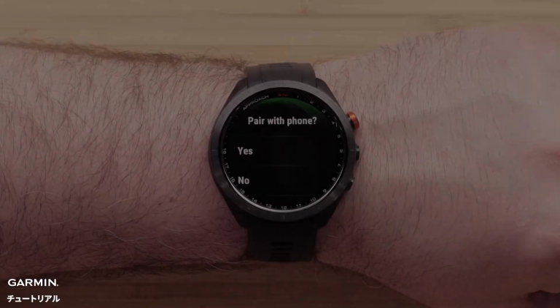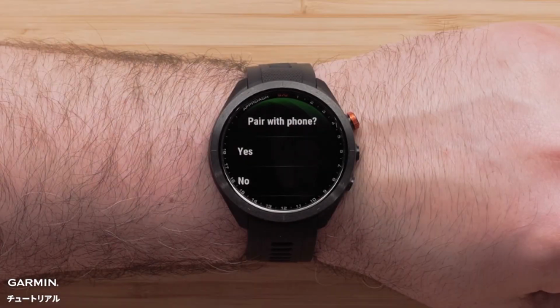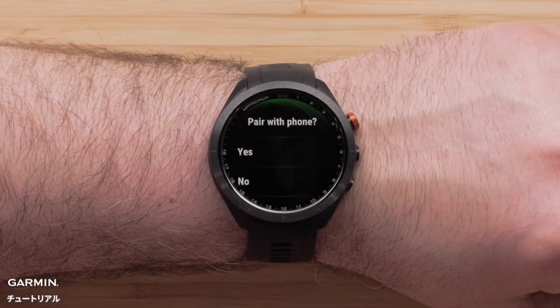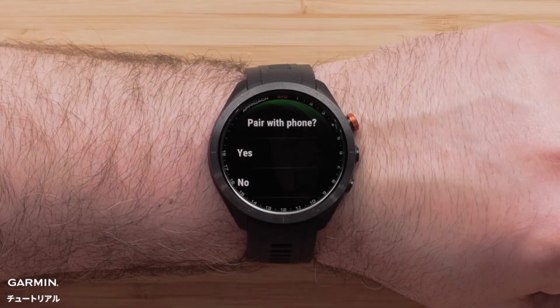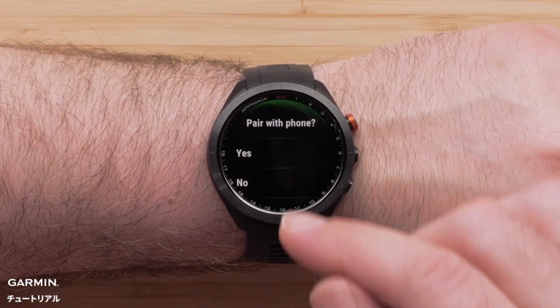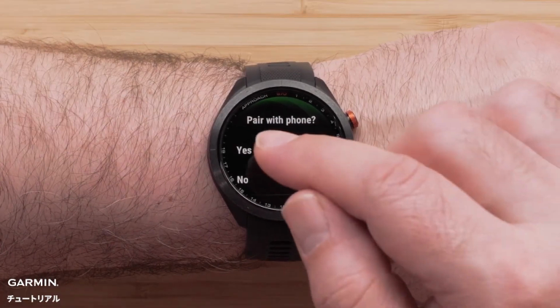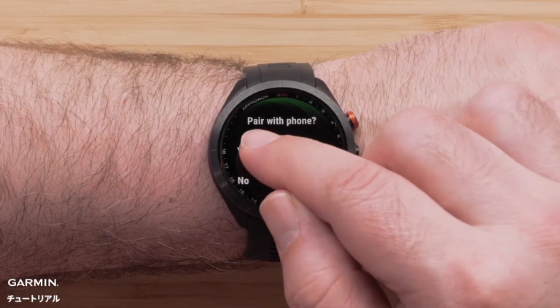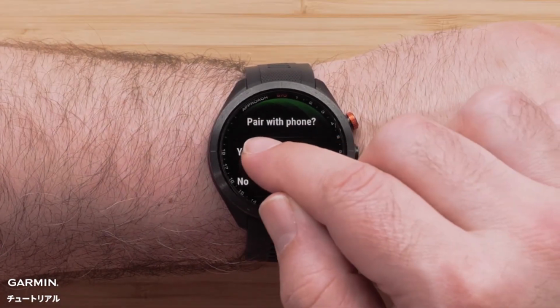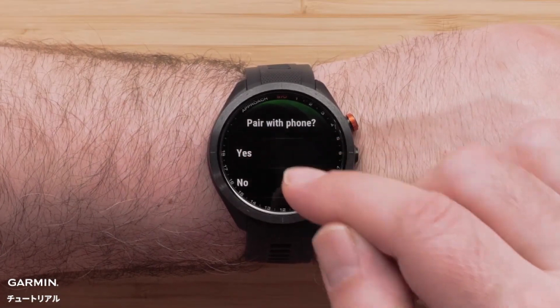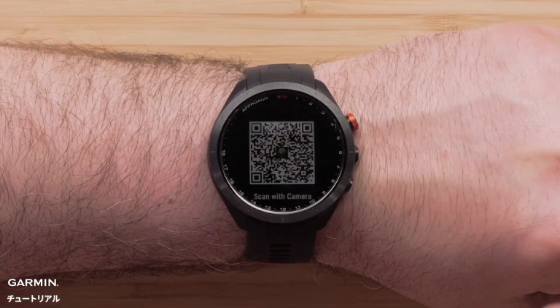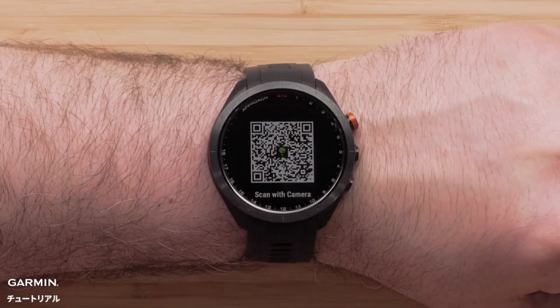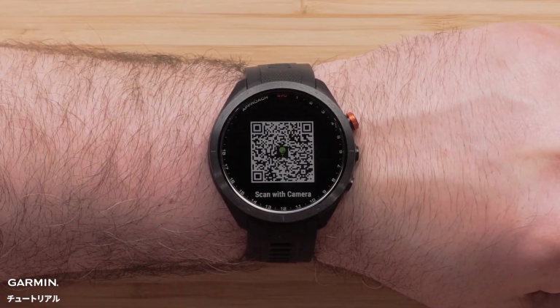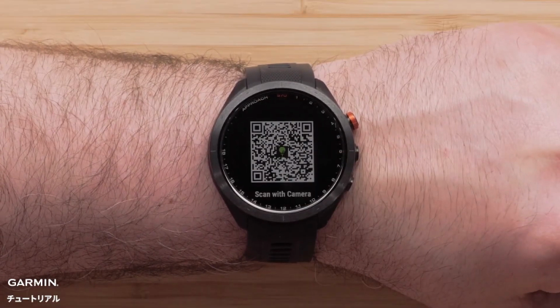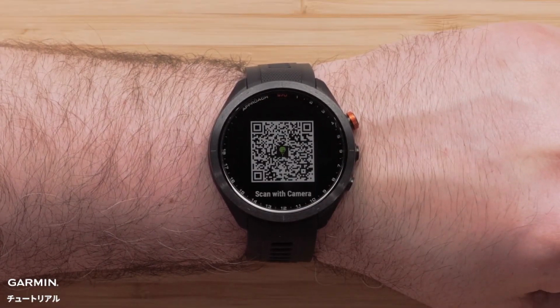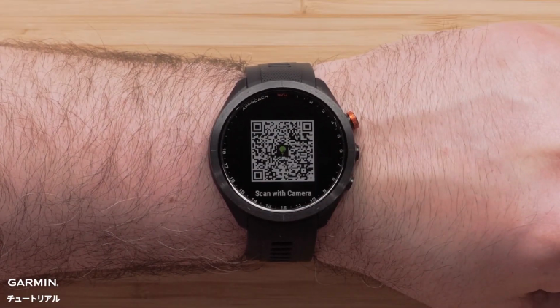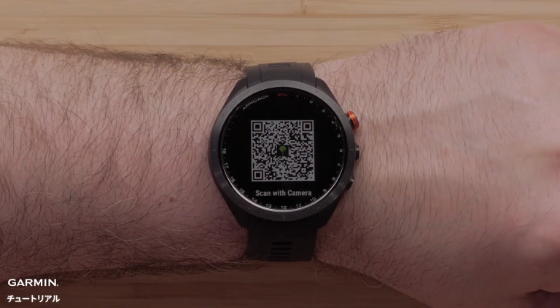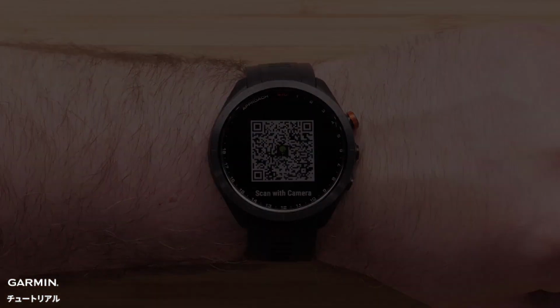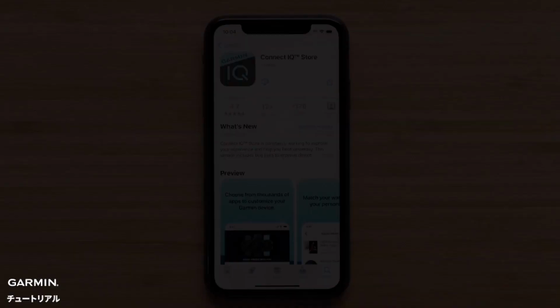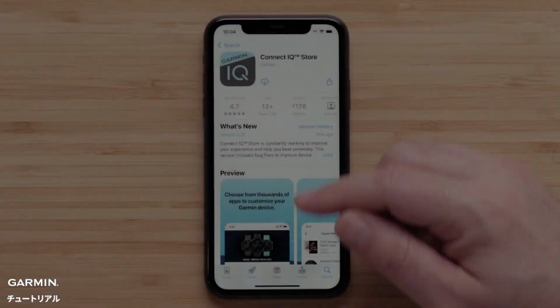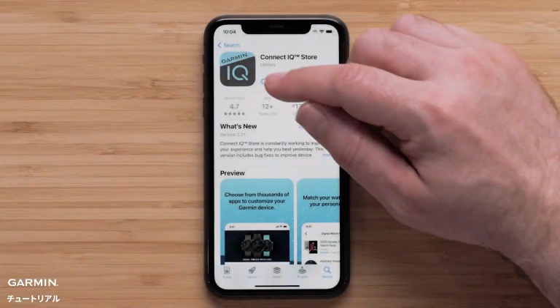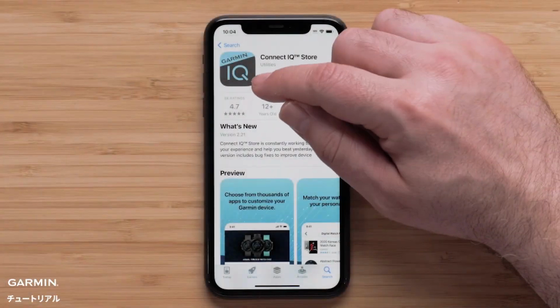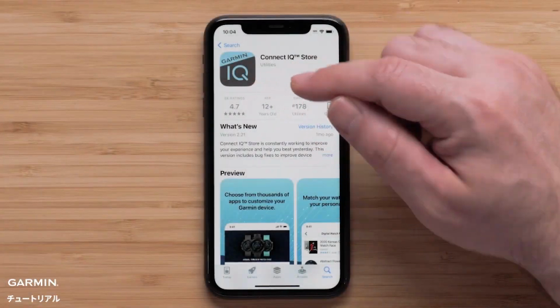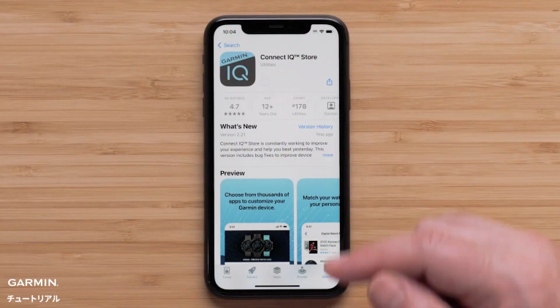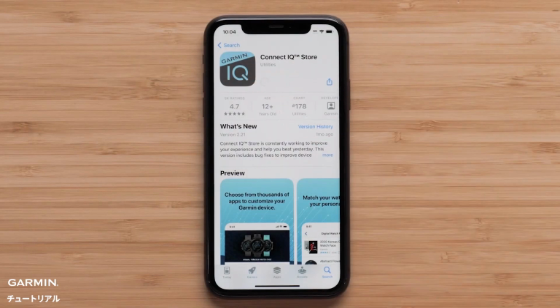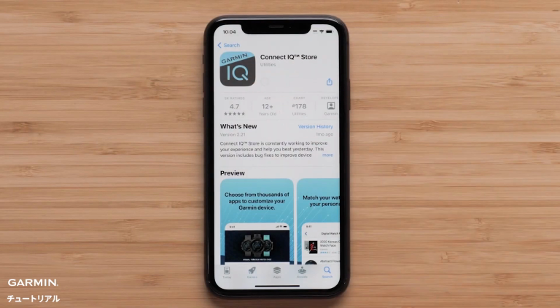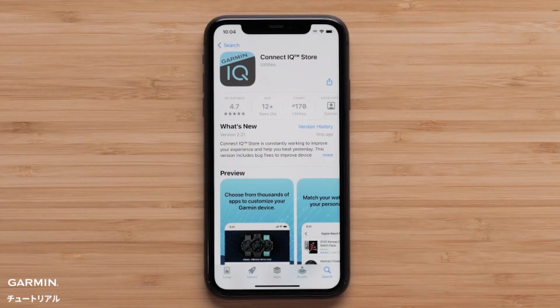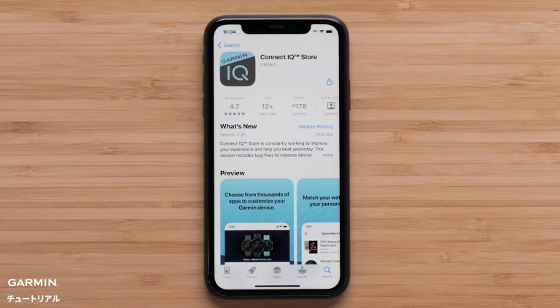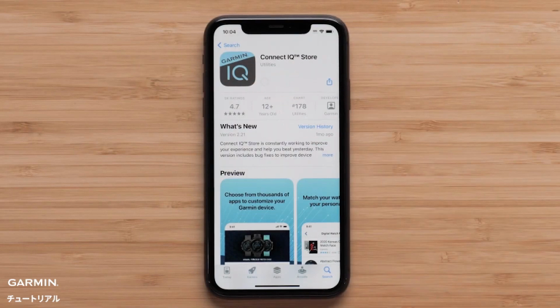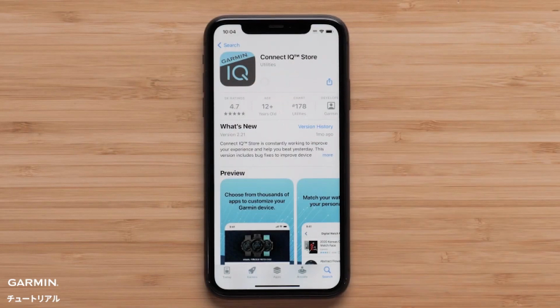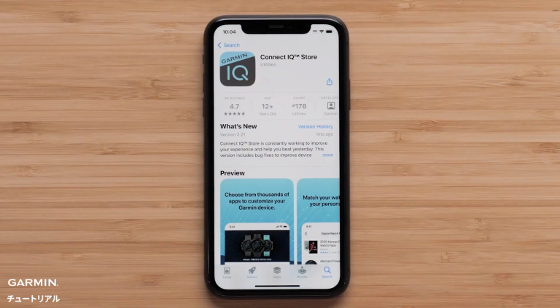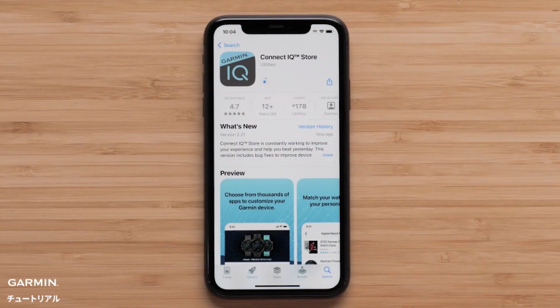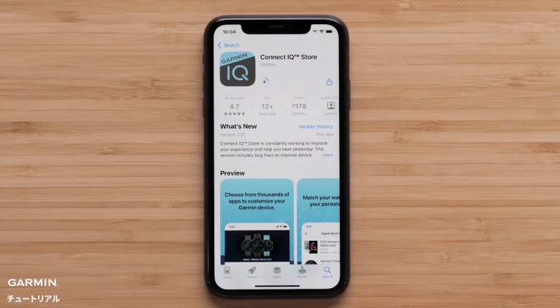To get started, make sure your watch is paired with the Garmin Golf app, then install the Garmin Connect IQ app to your smartphone.